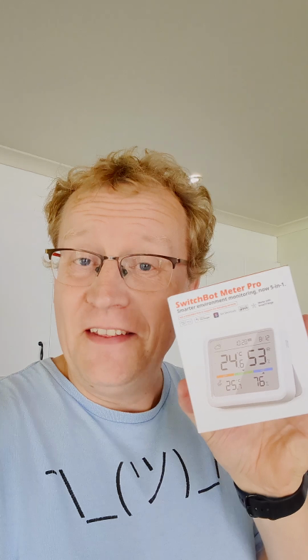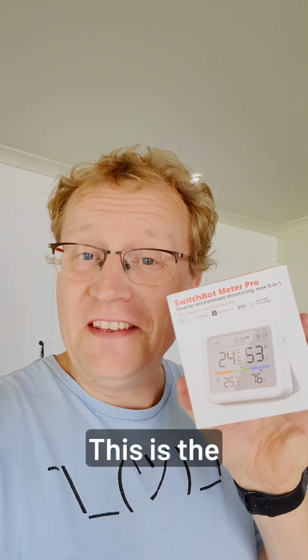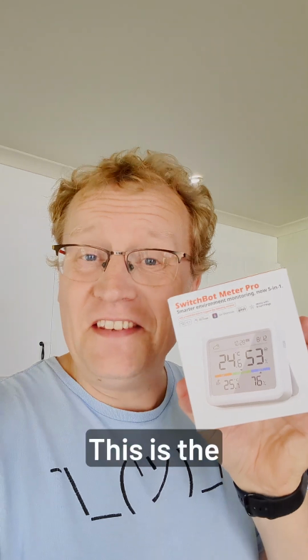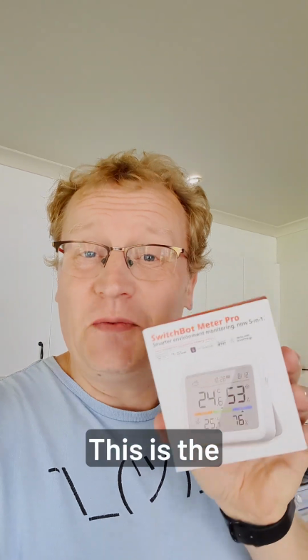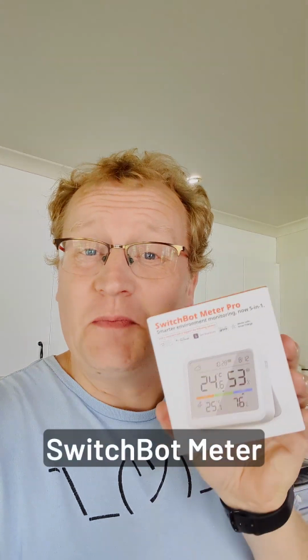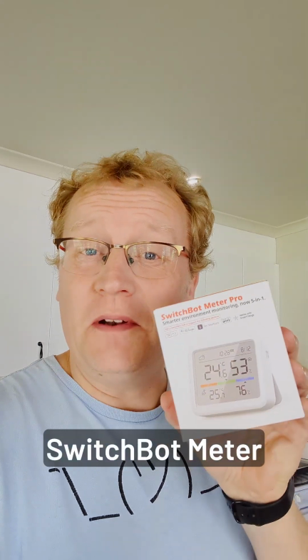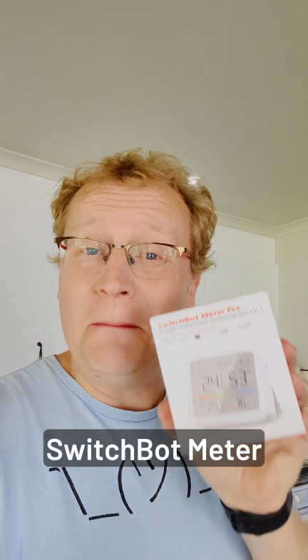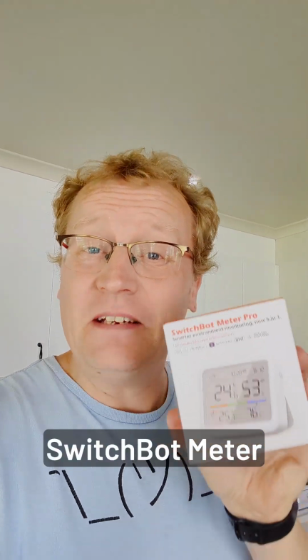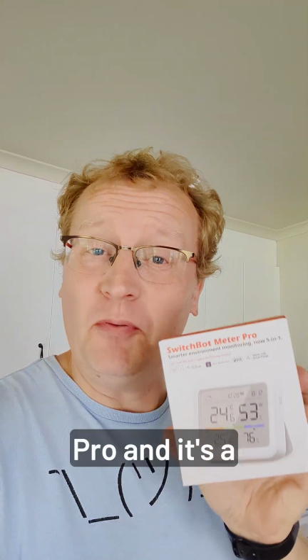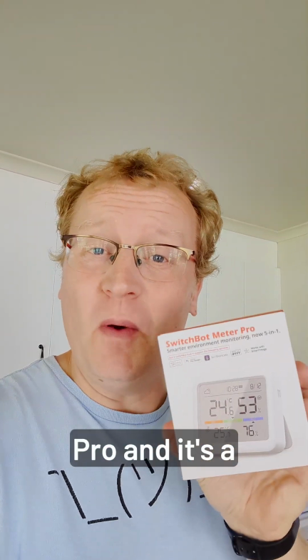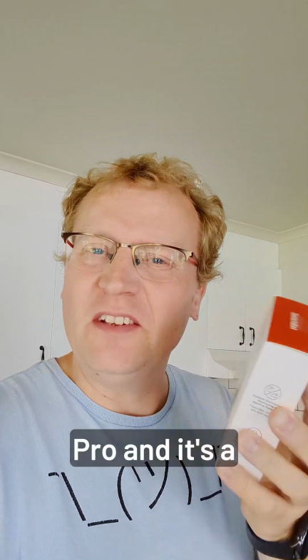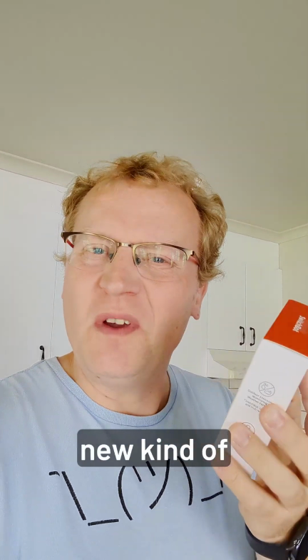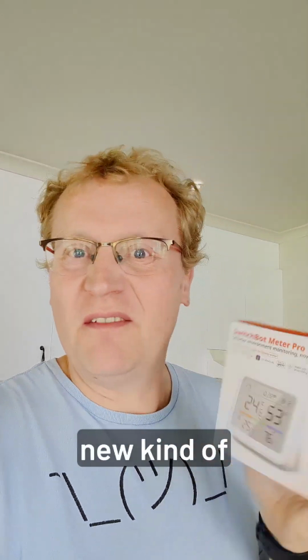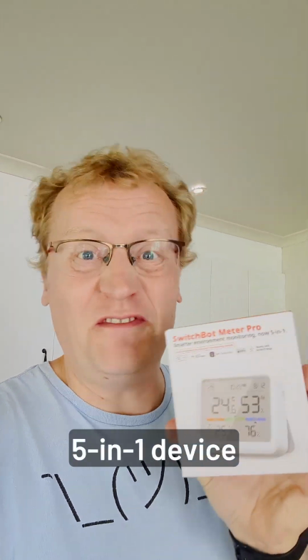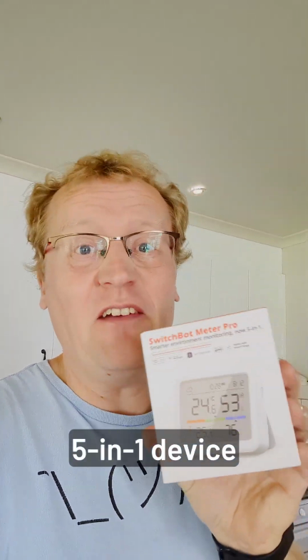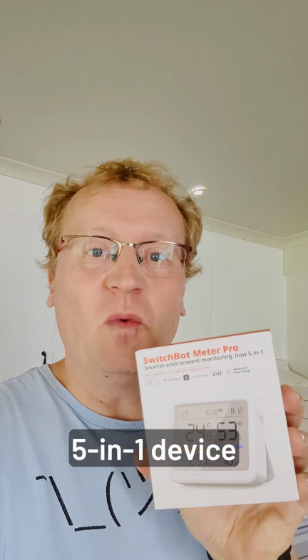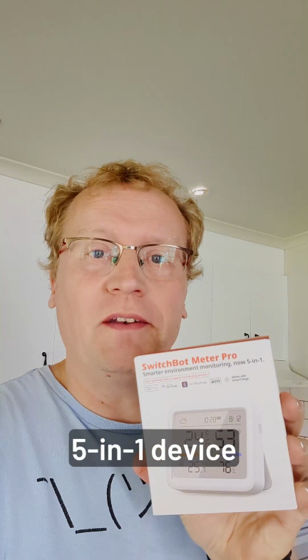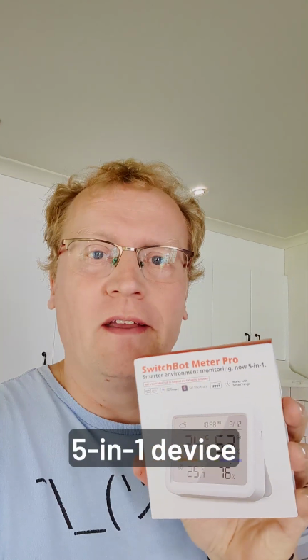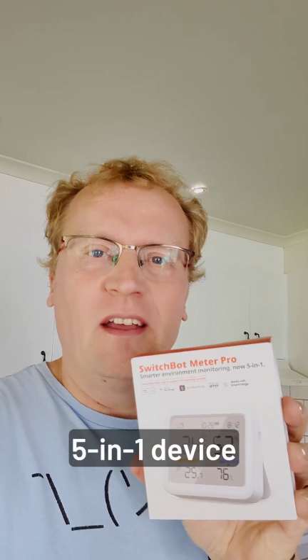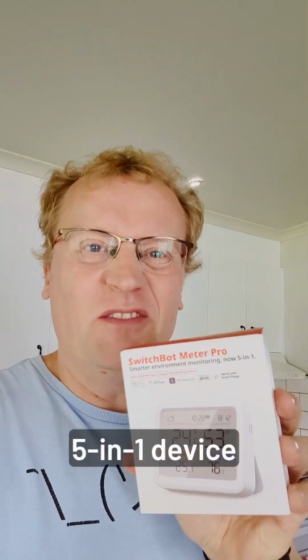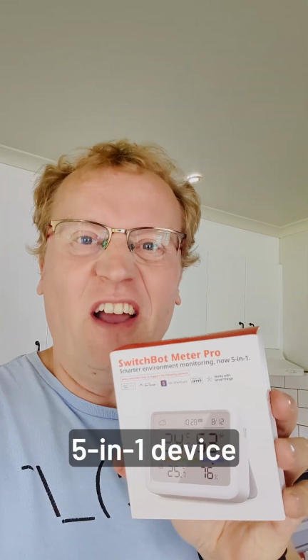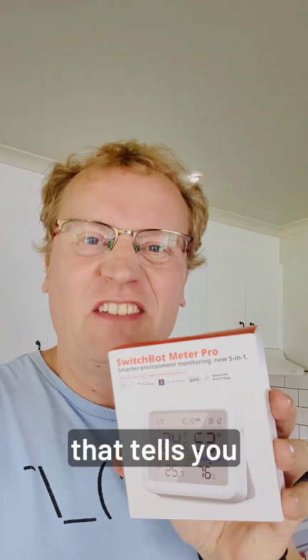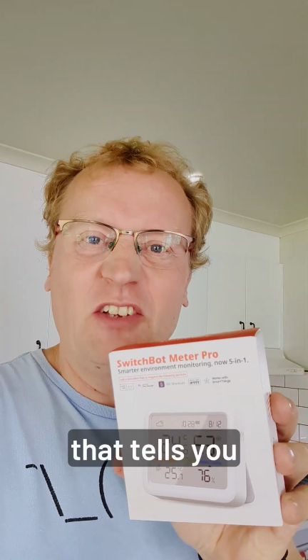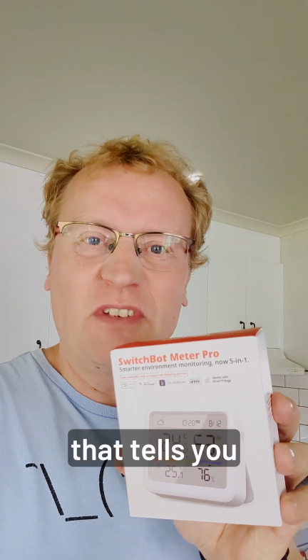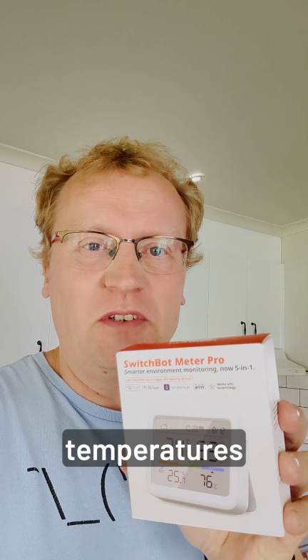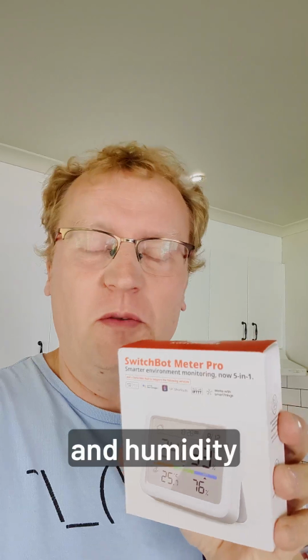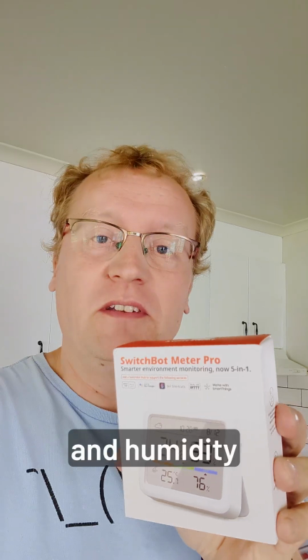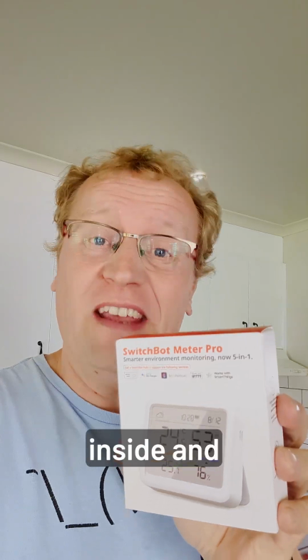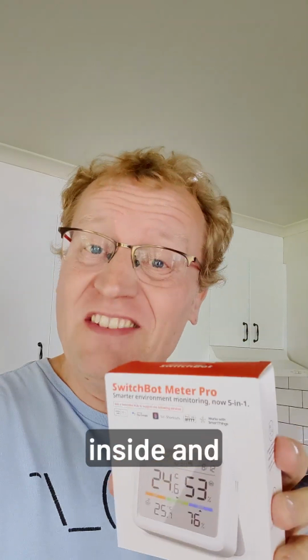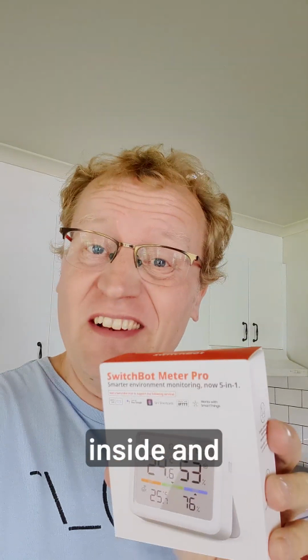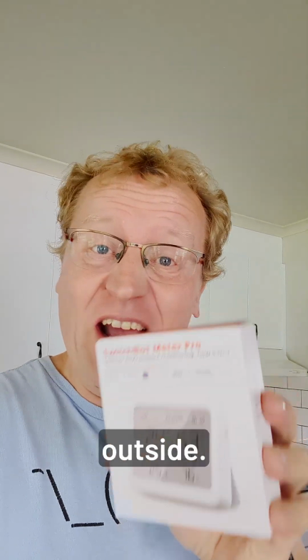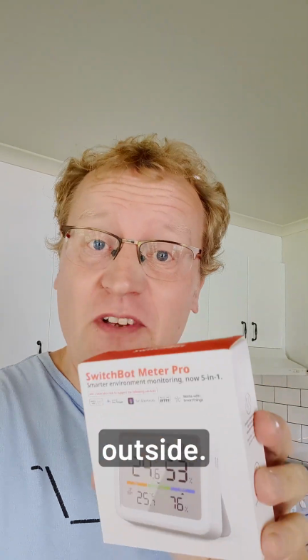This is the SwitchBot Meter Pro, and it's a new kind of 5-in-1 device that tells you temperatures and humidities inside and outside.